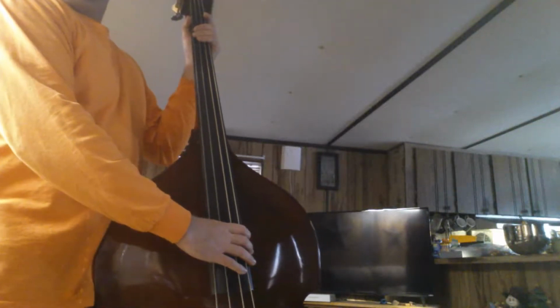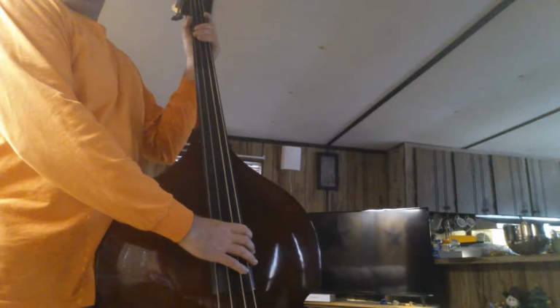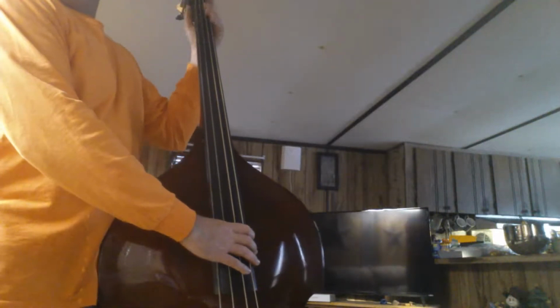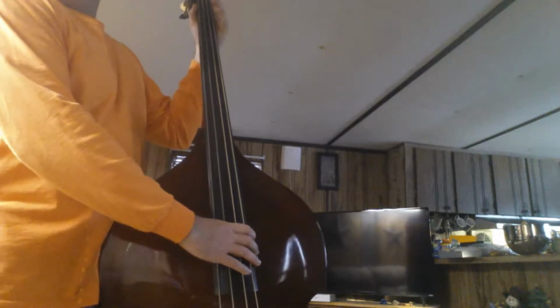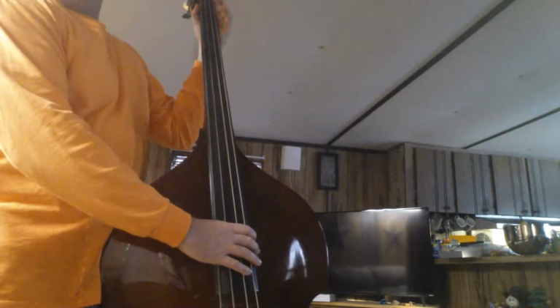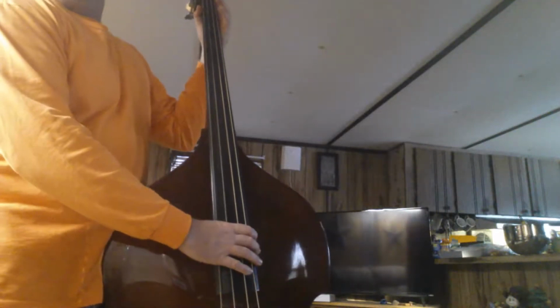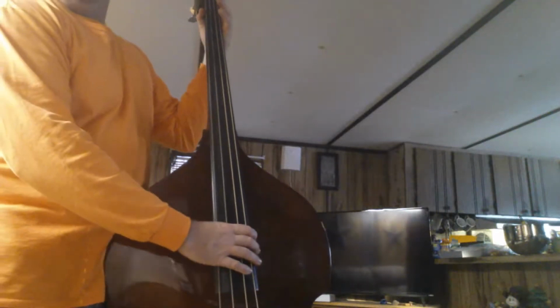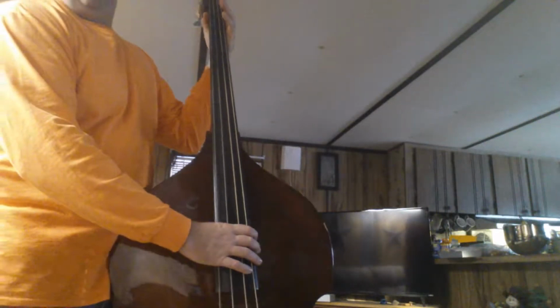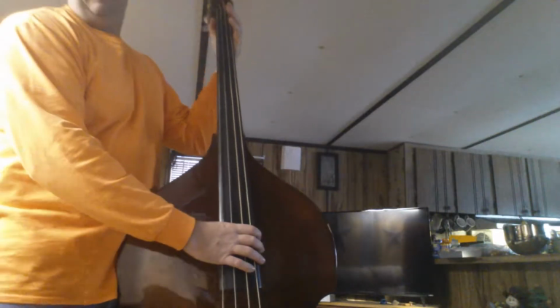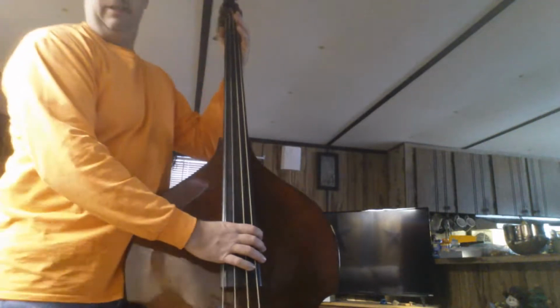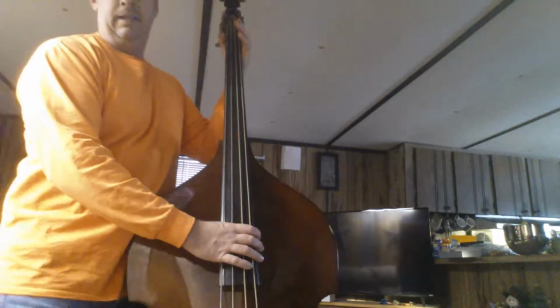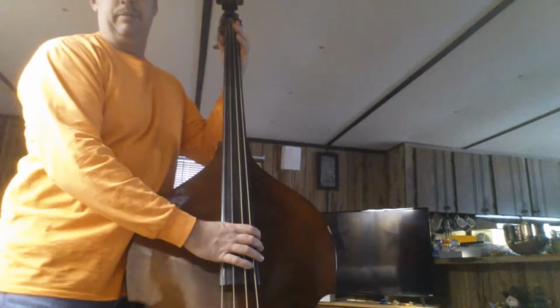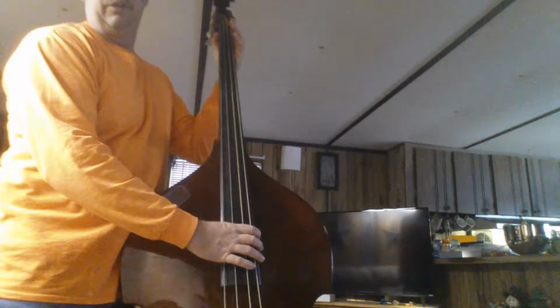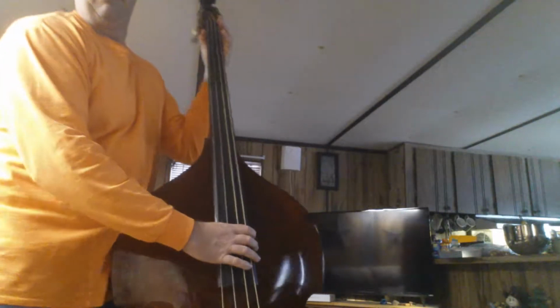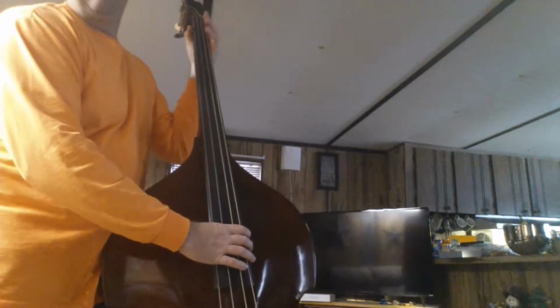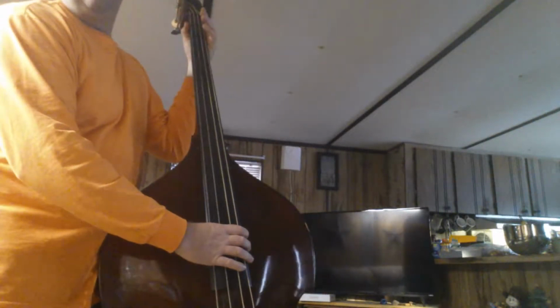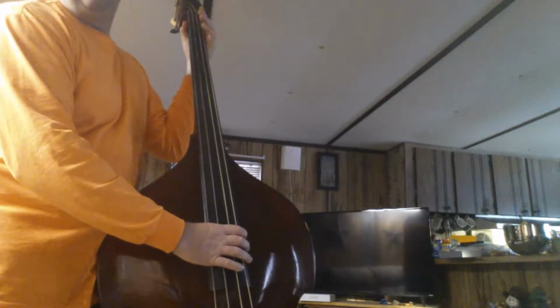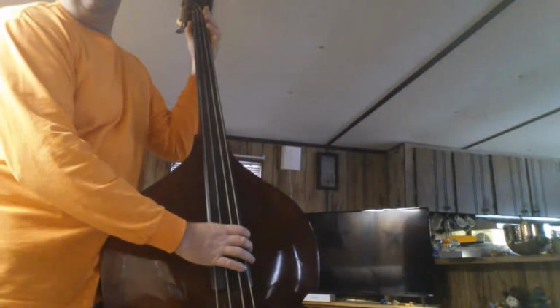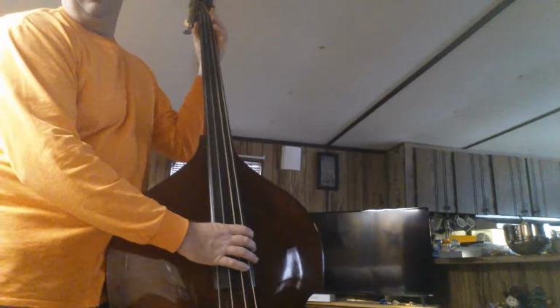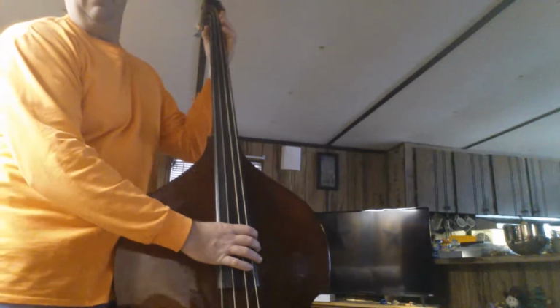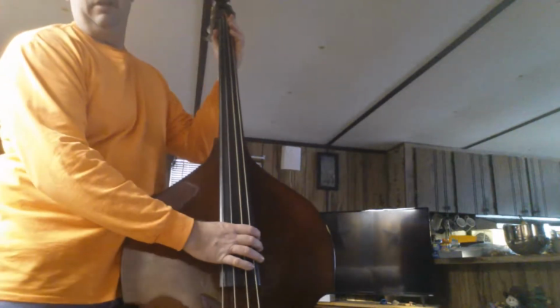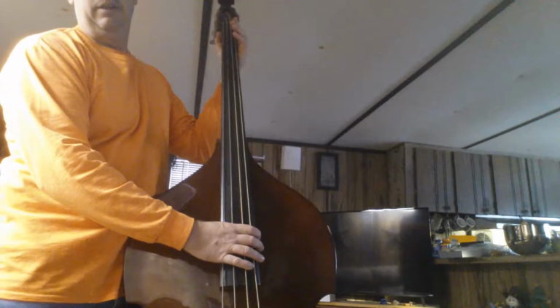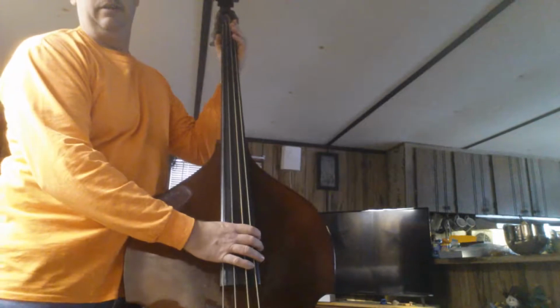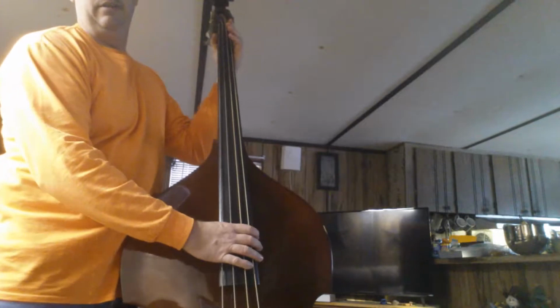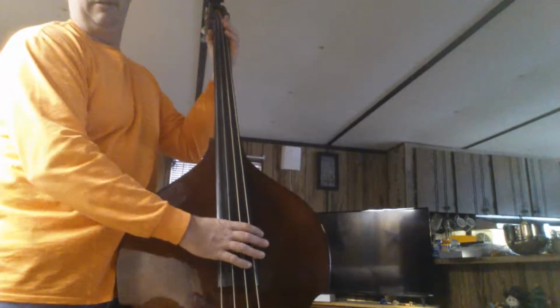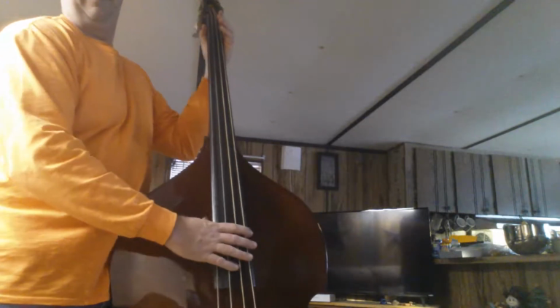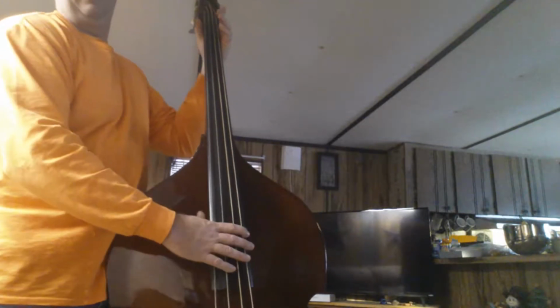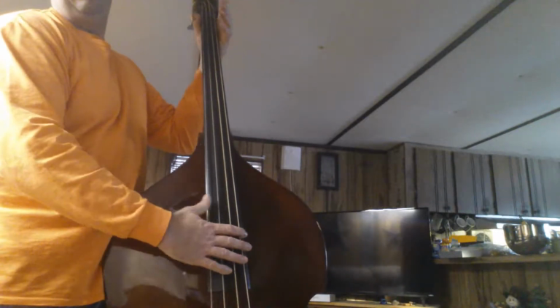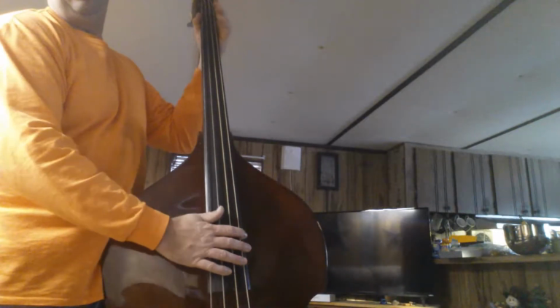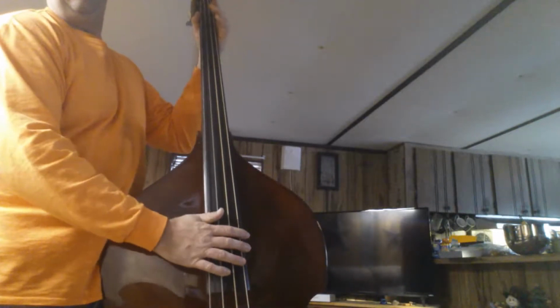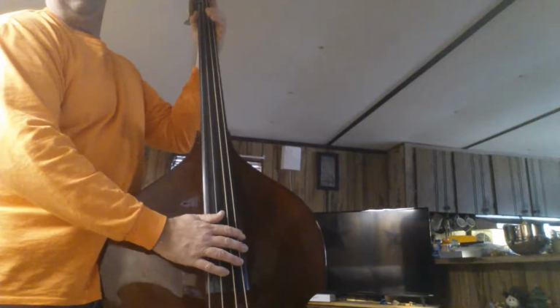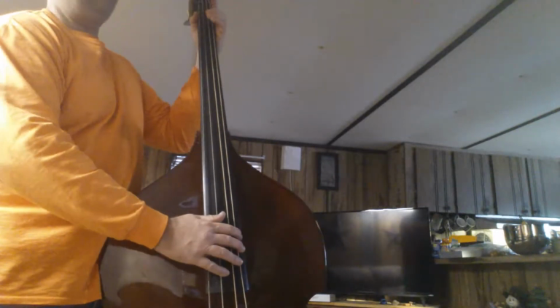I'm going to go over a little slap bass ending I like to put in some of my songs. It's a pretty simple ending. This is what it will sound like.